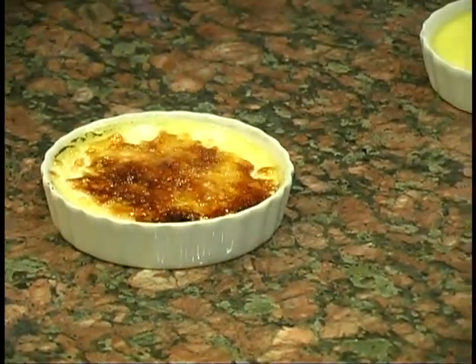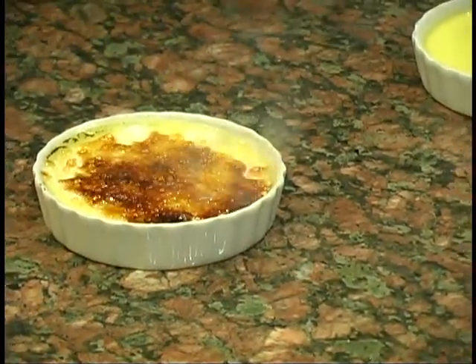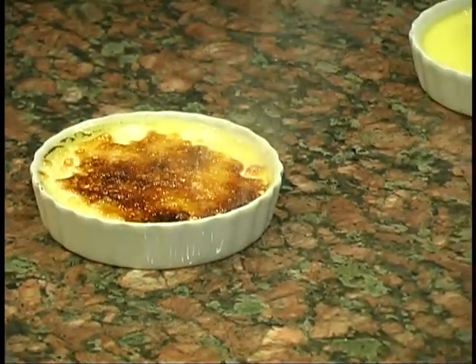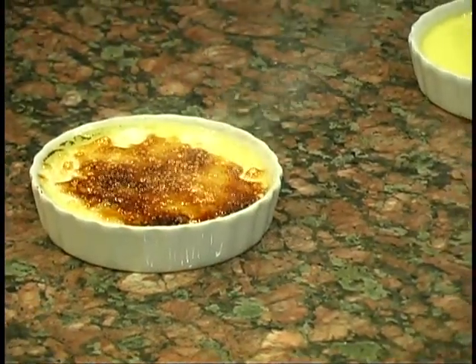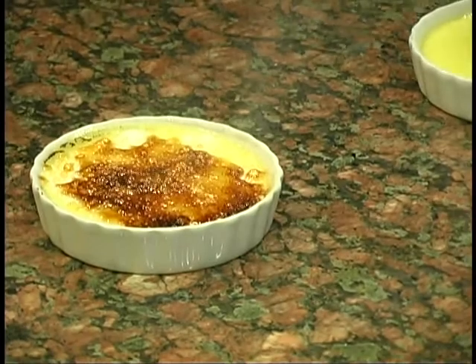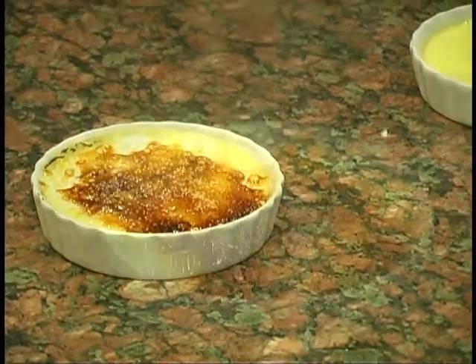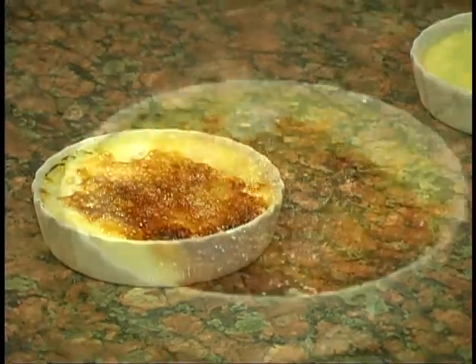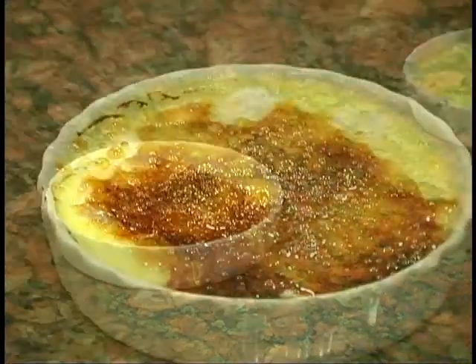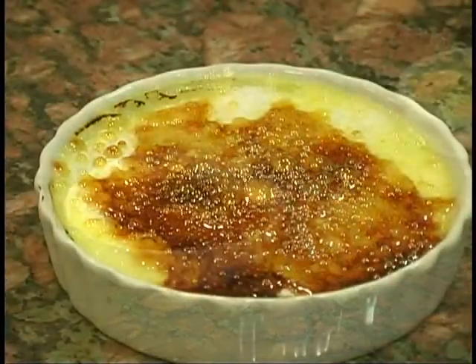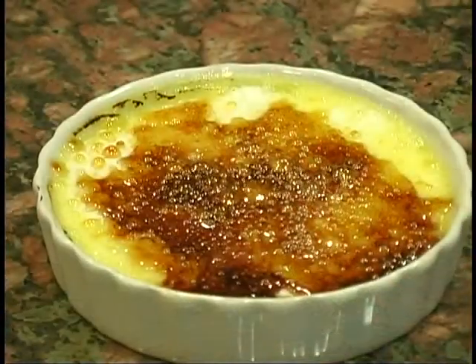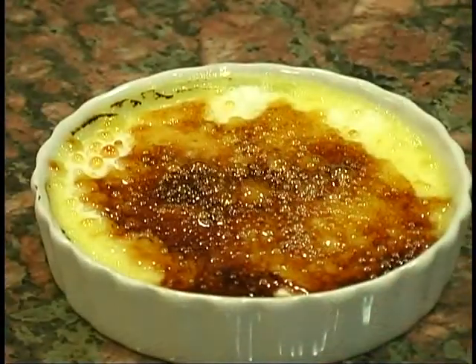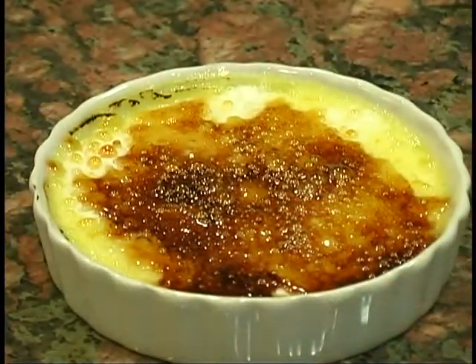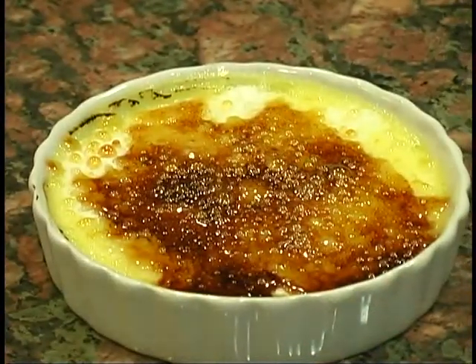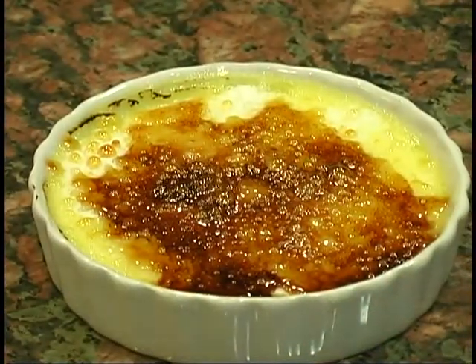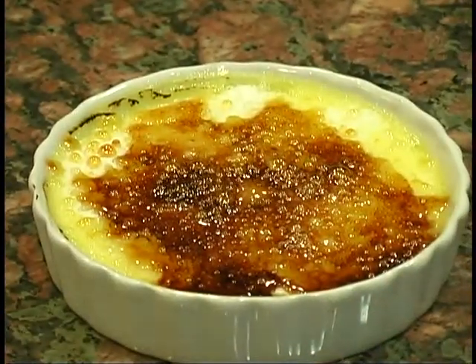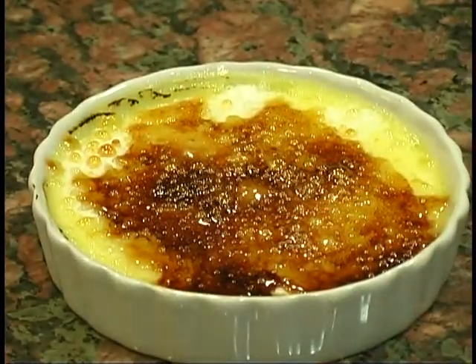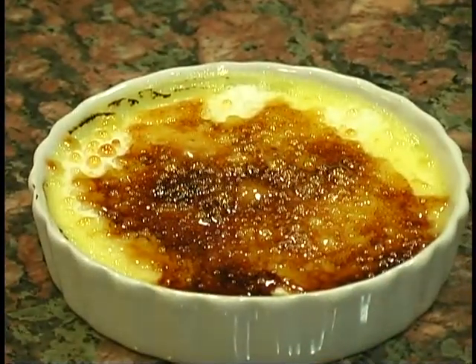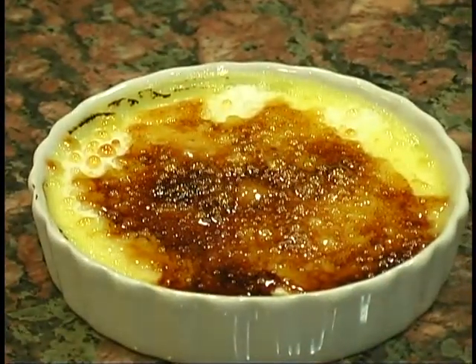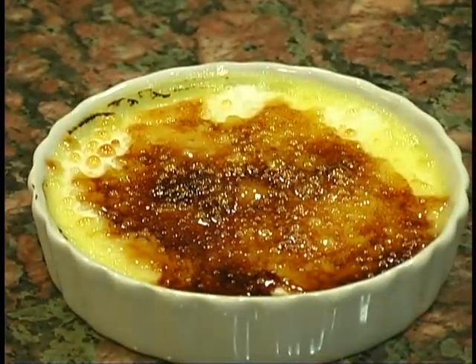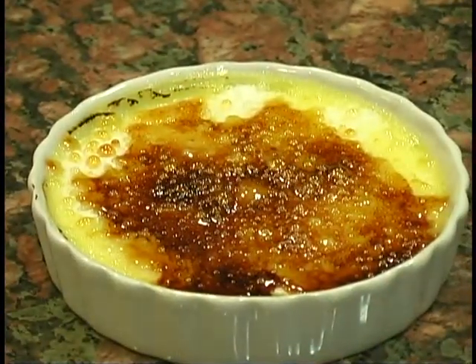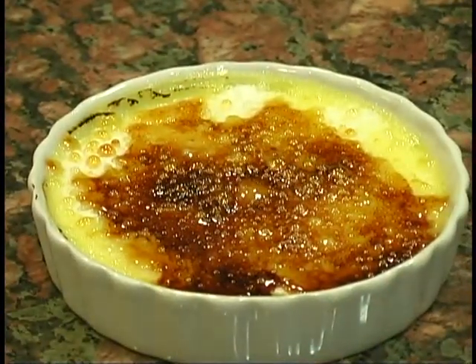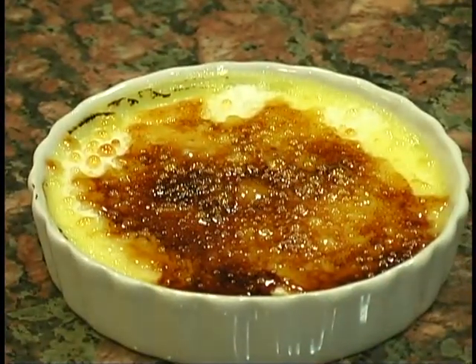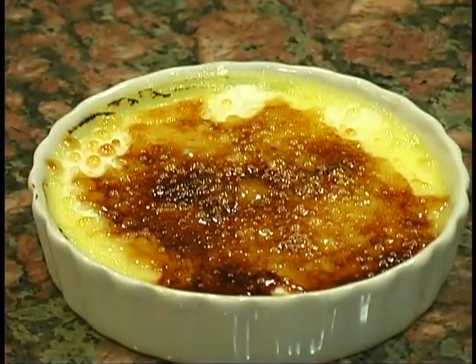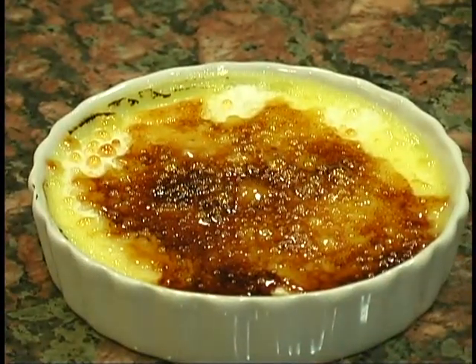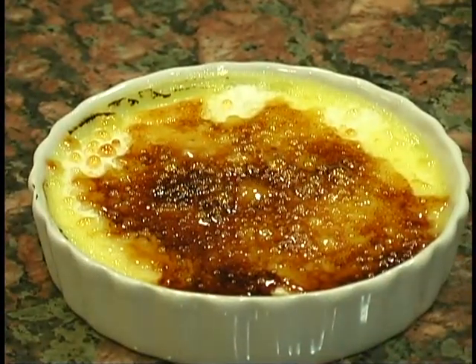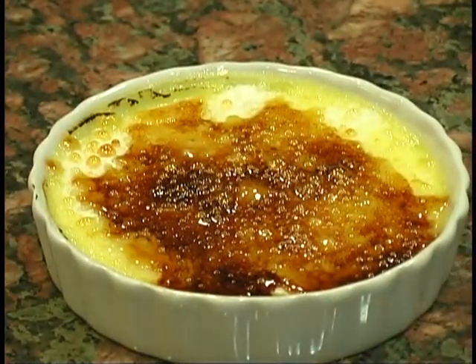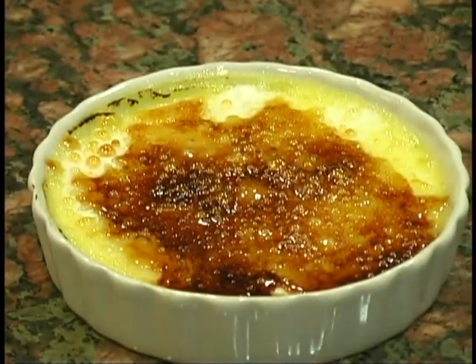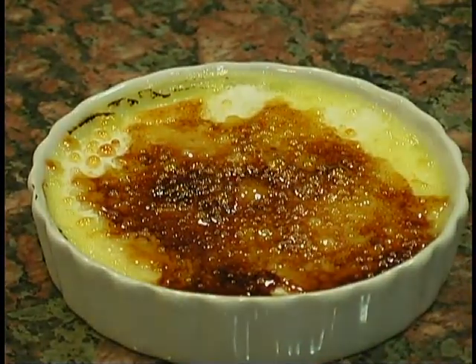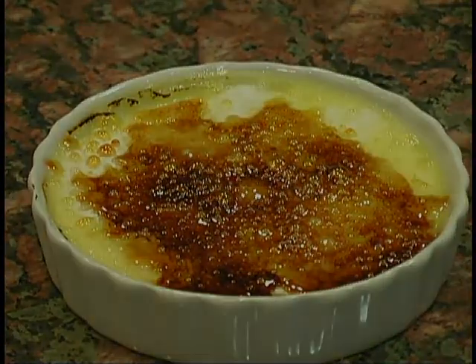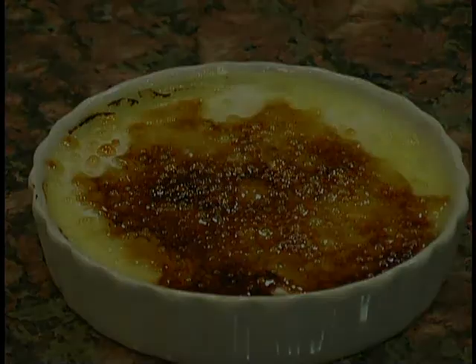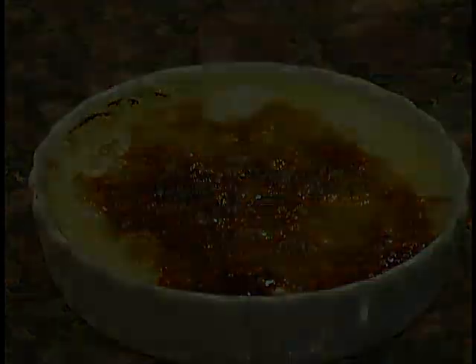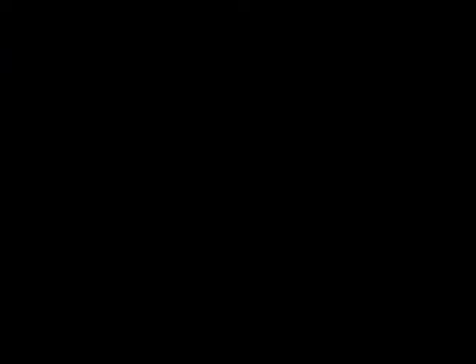And here is your creme brulee. Thank you.